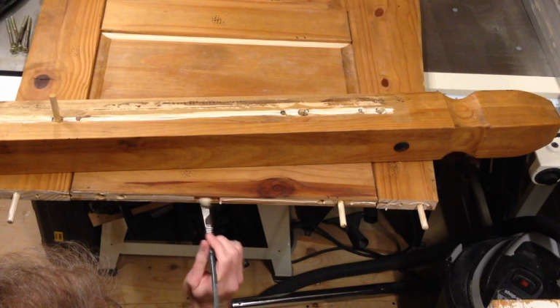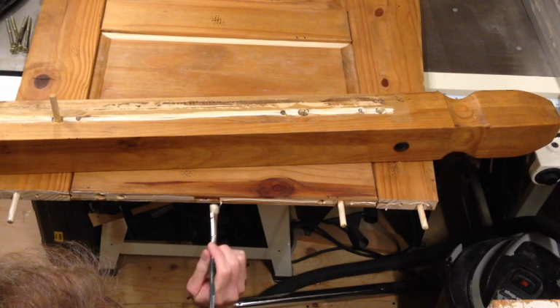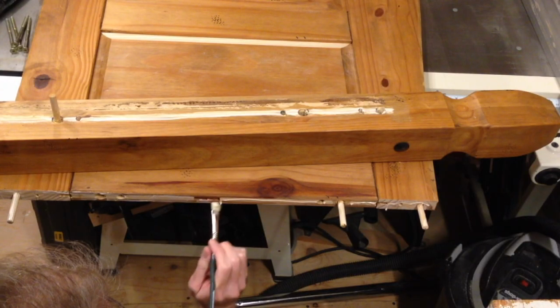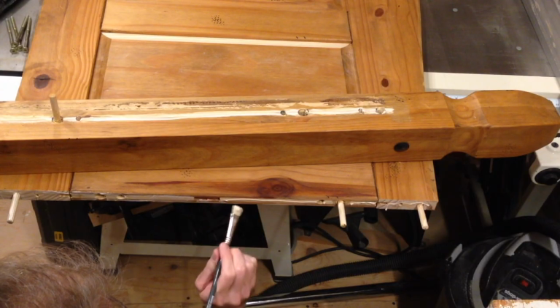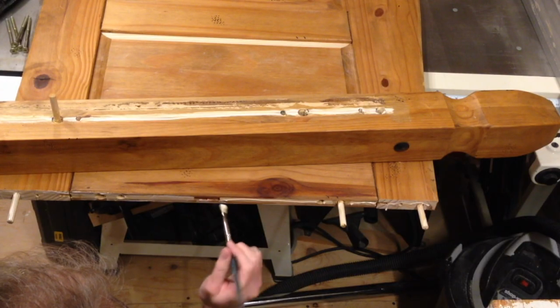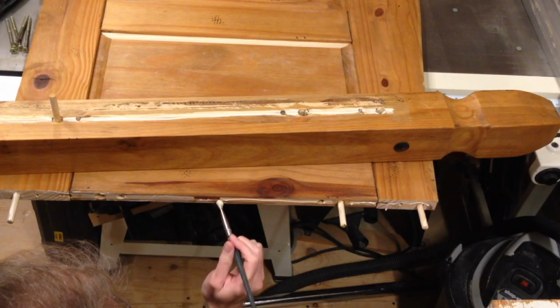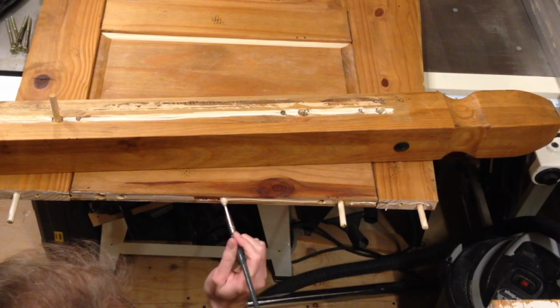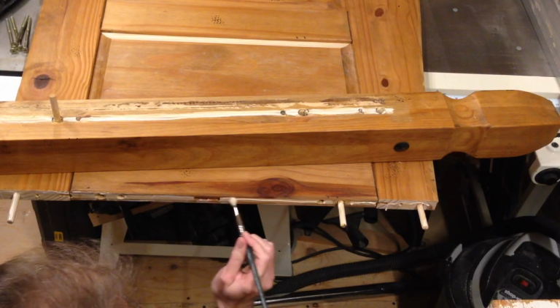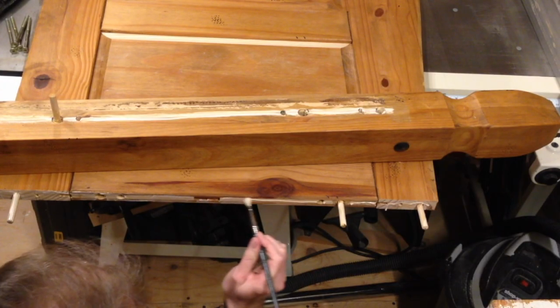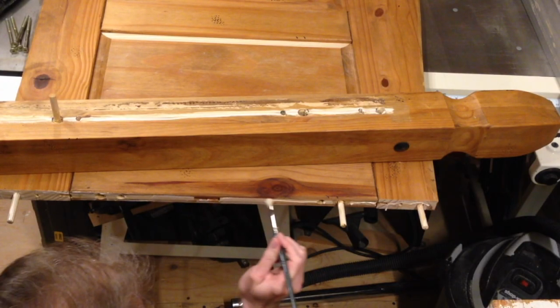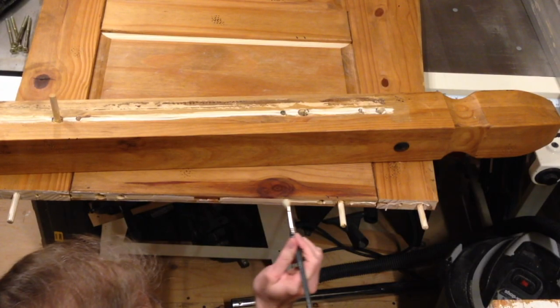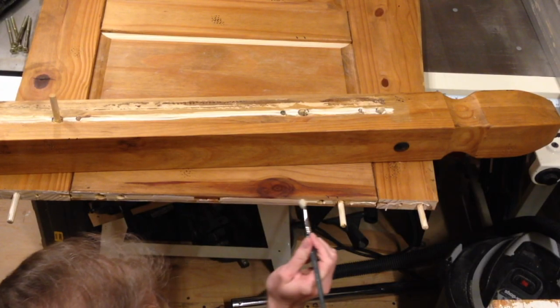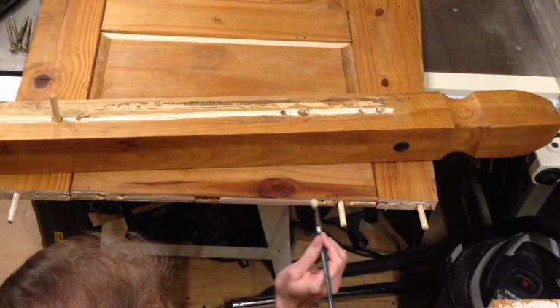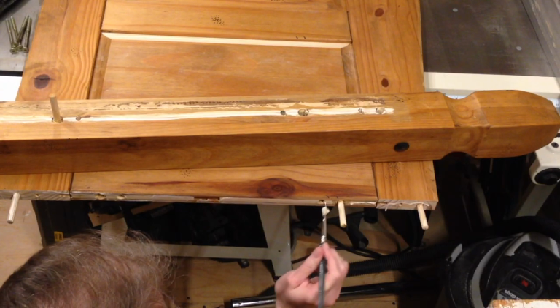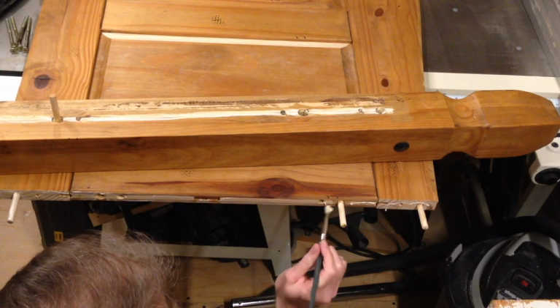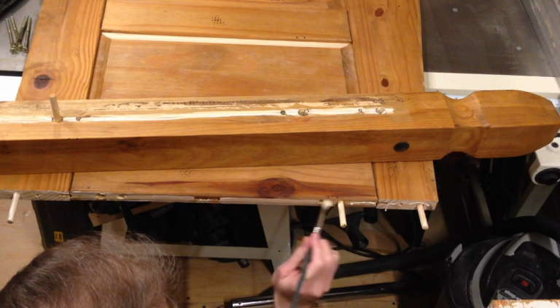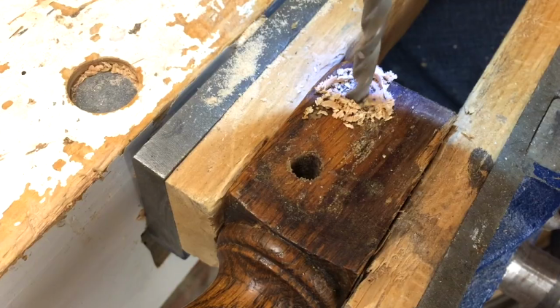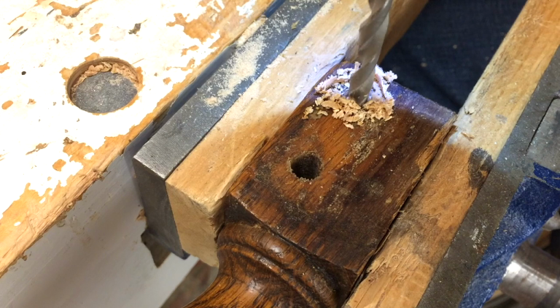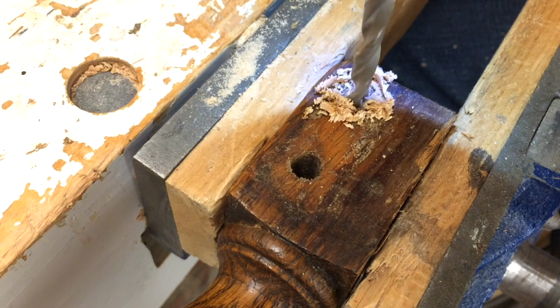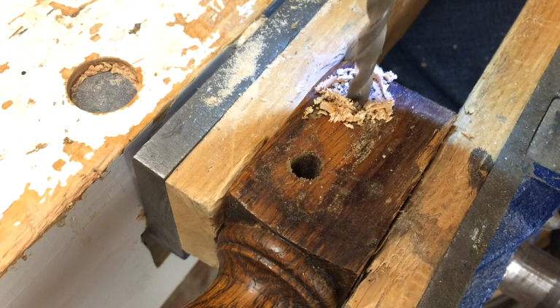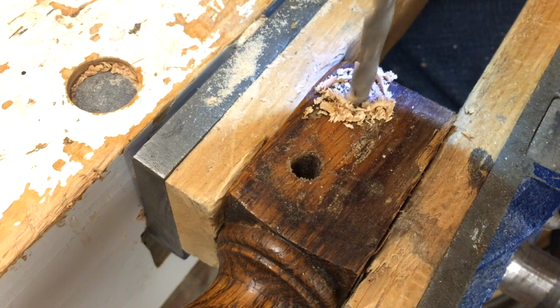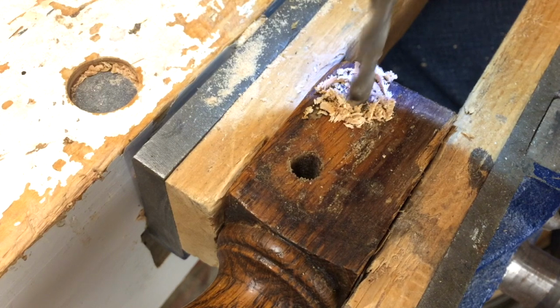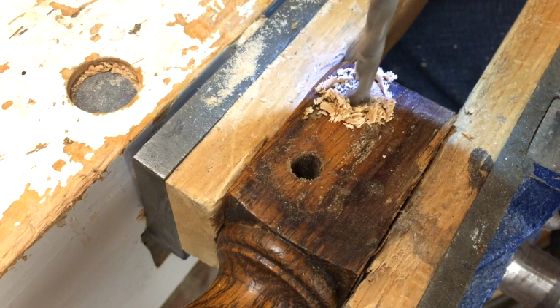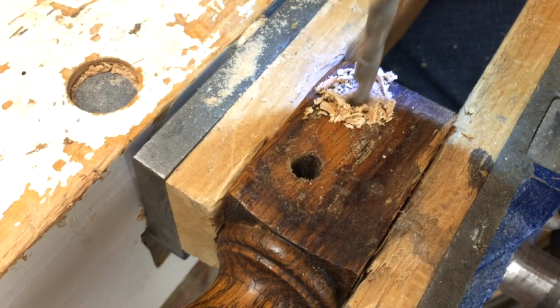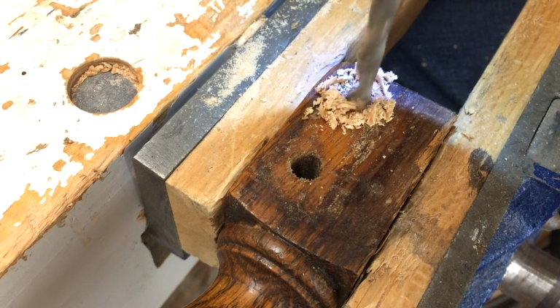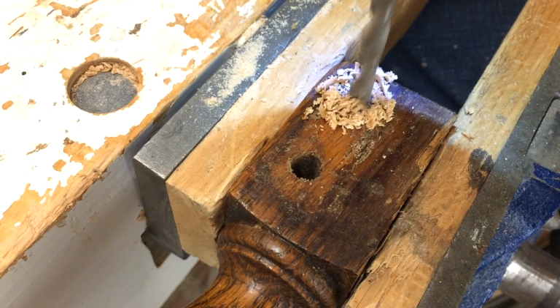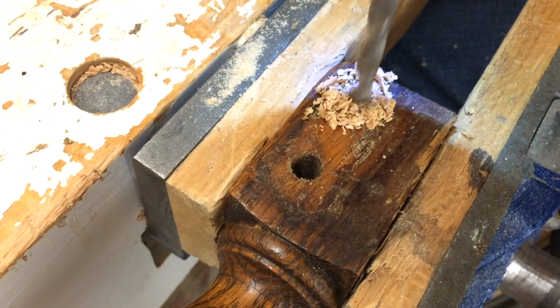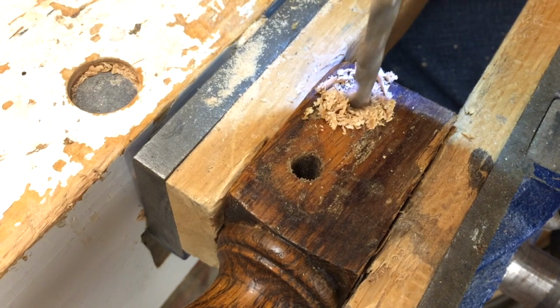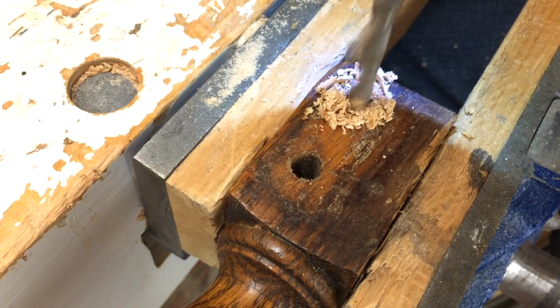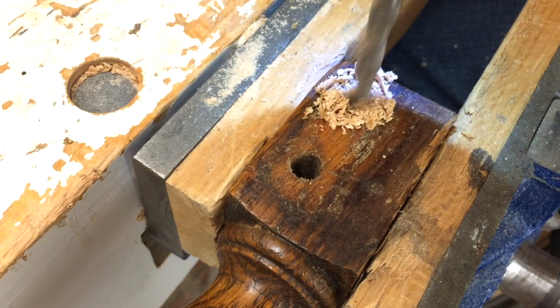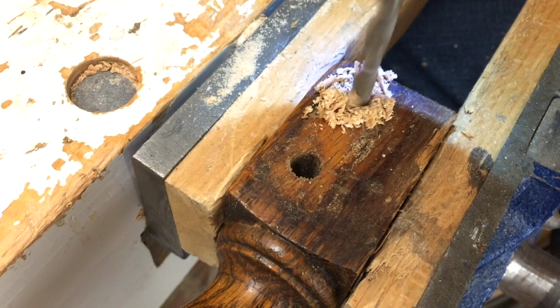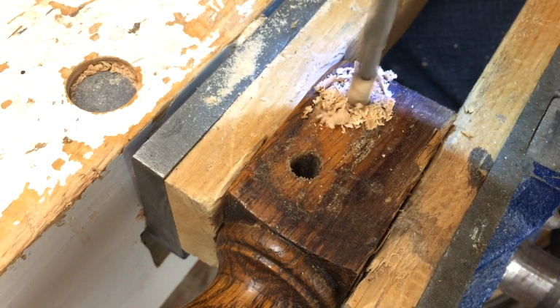As a furniture repair business, we're opening the doors to our workshop to show you the tools and techniques to repair furniture.